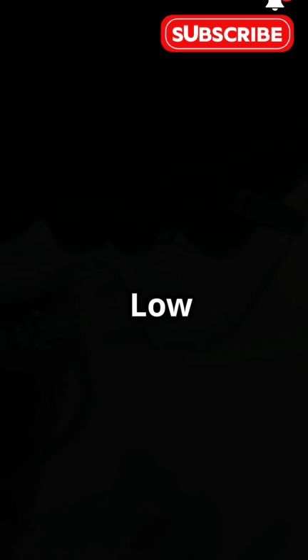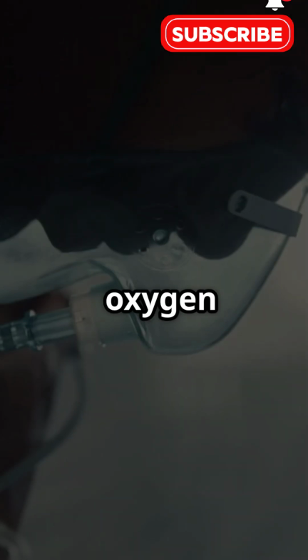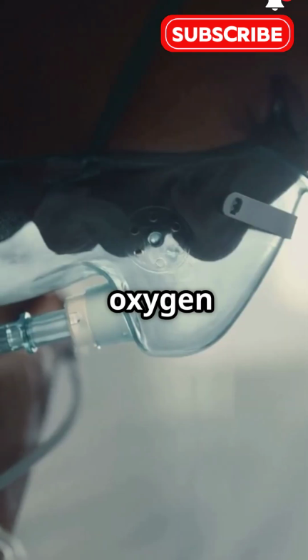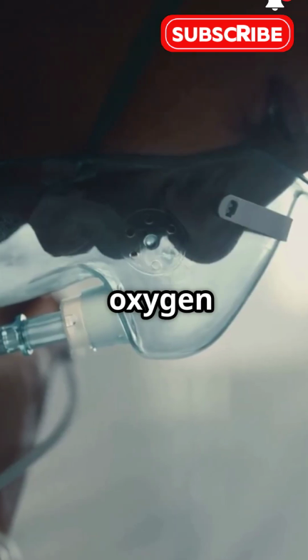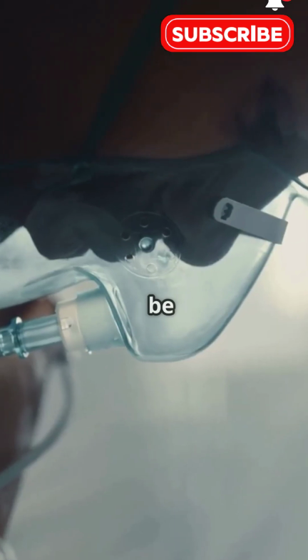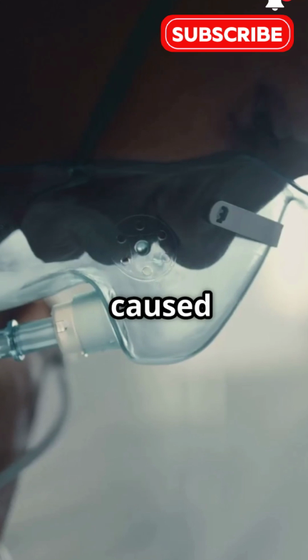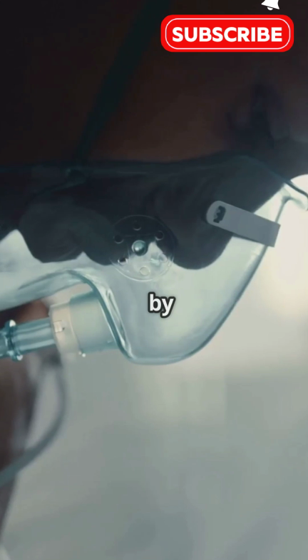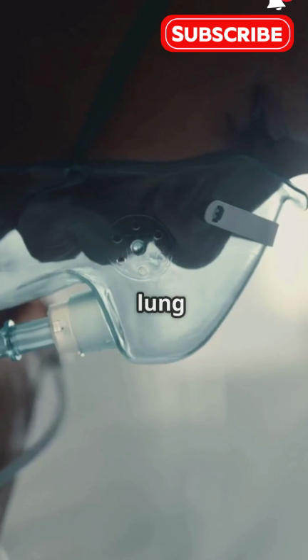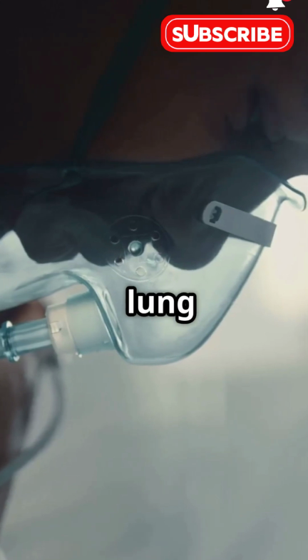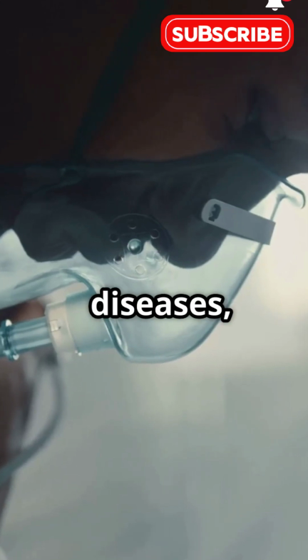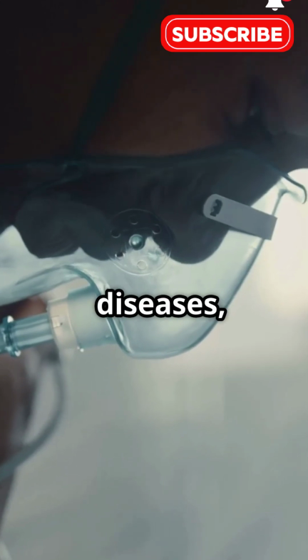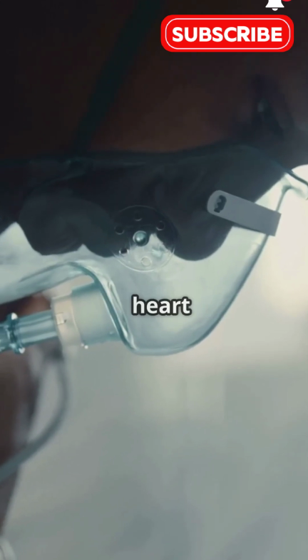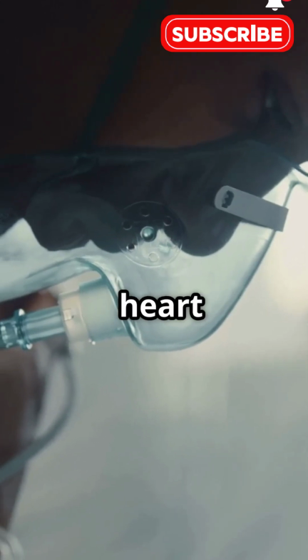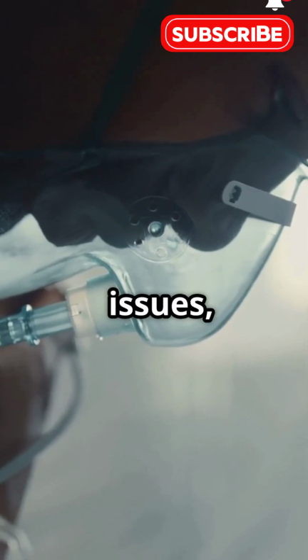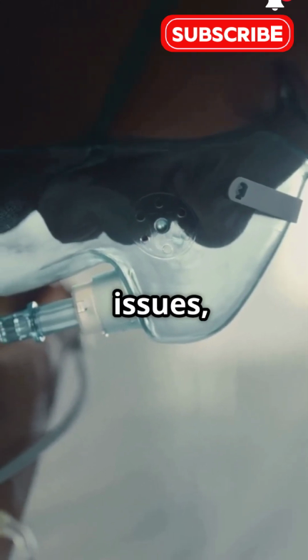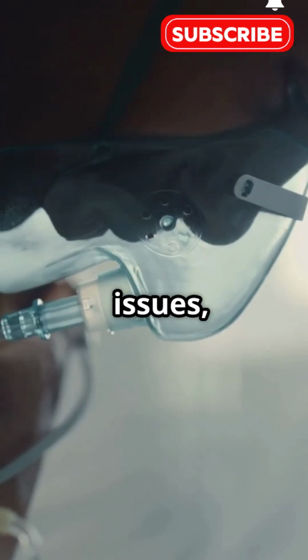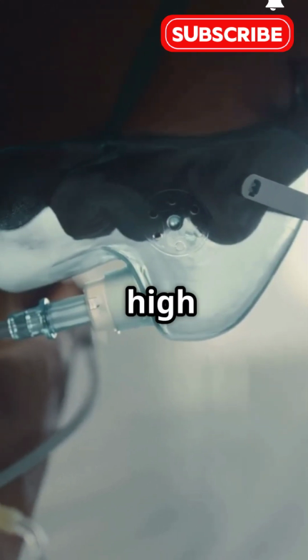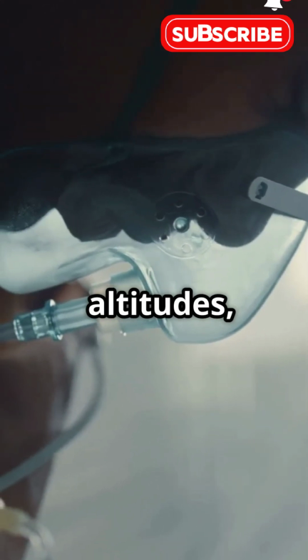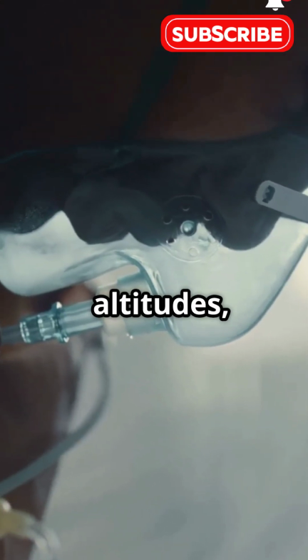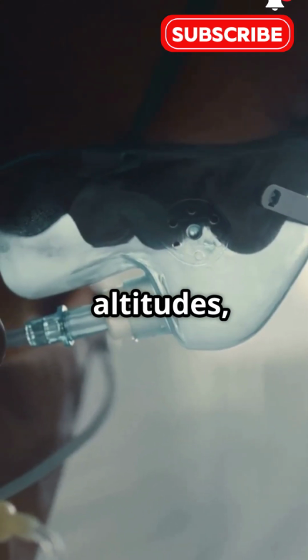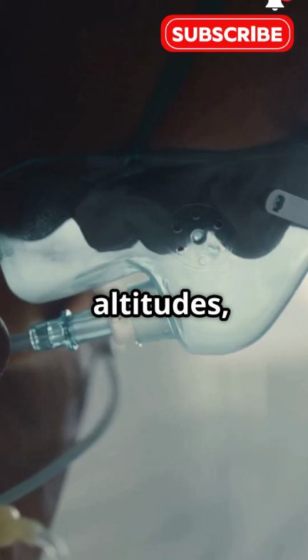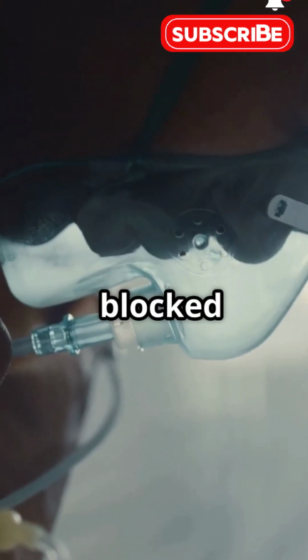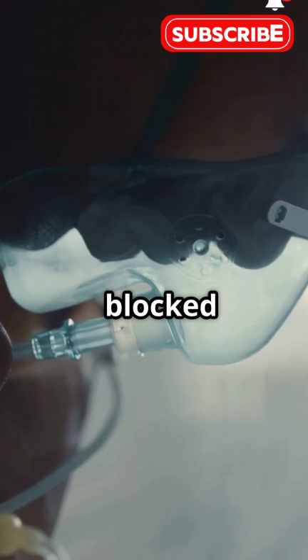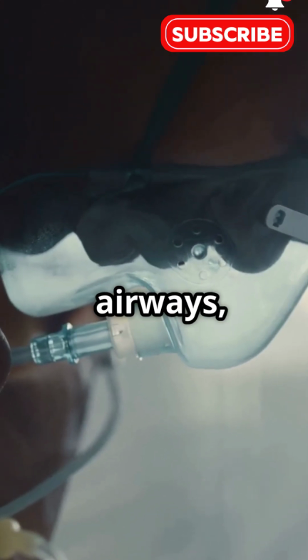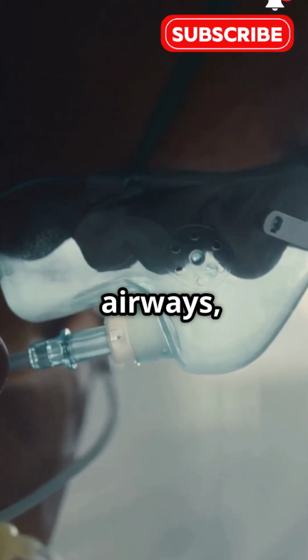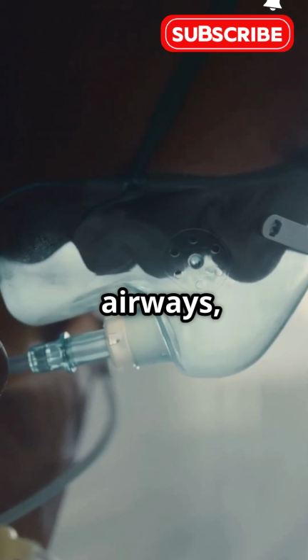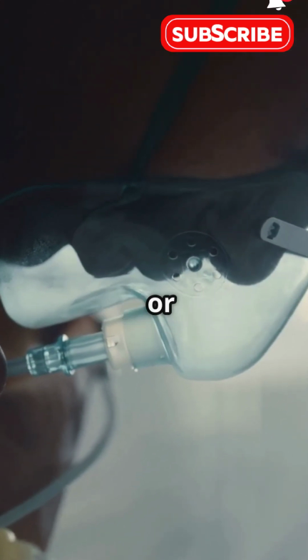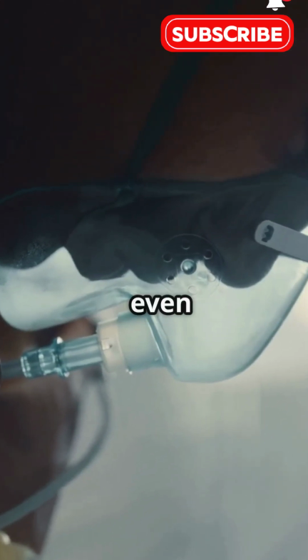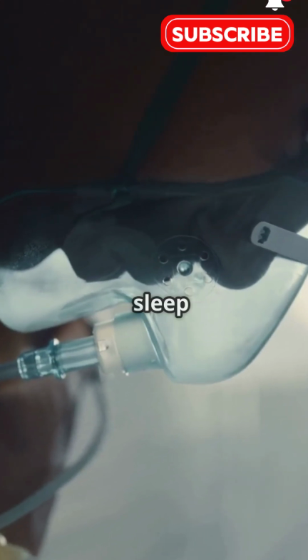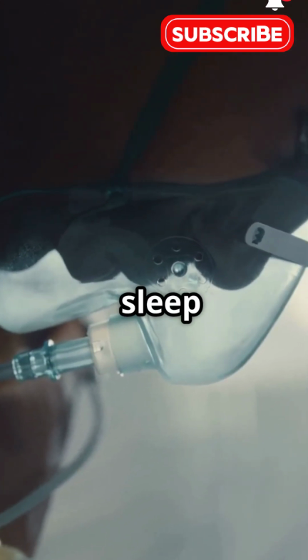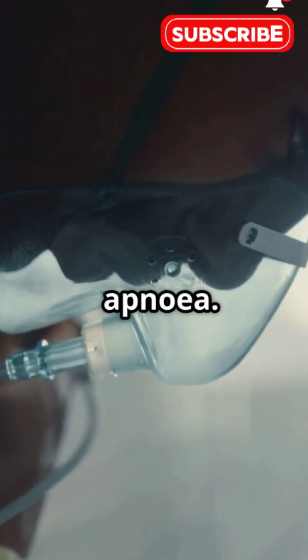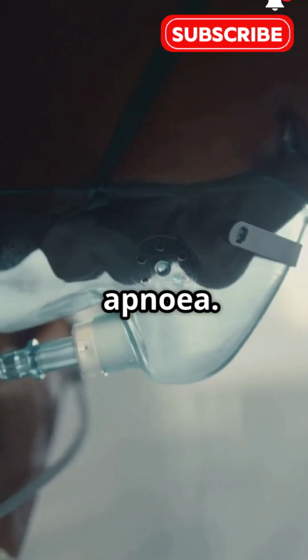Low oxygen can be caused by lung diseases, heart issues, high altitudes, blocked airways, or even sleep apnea.